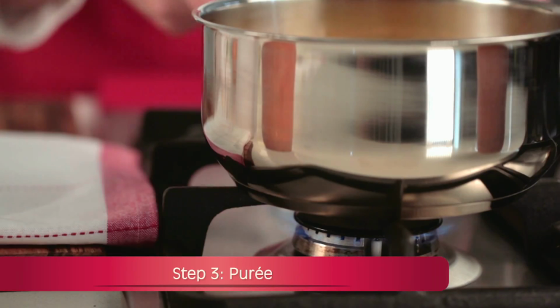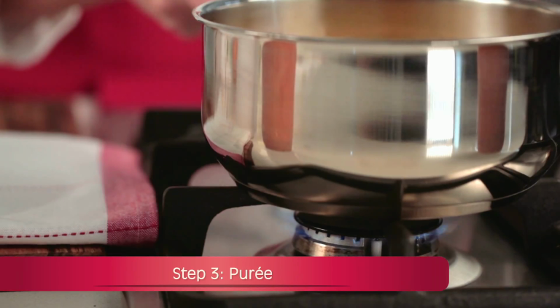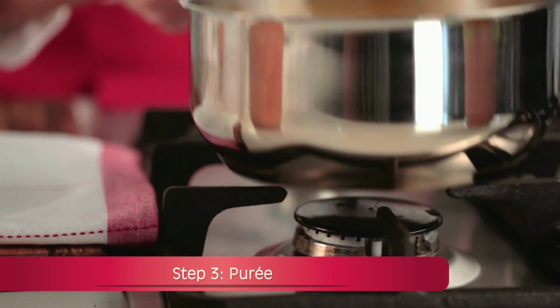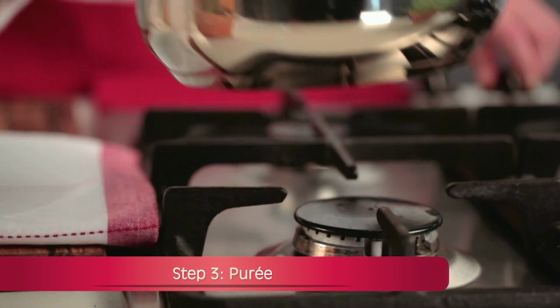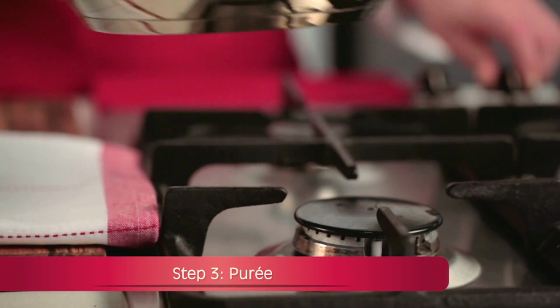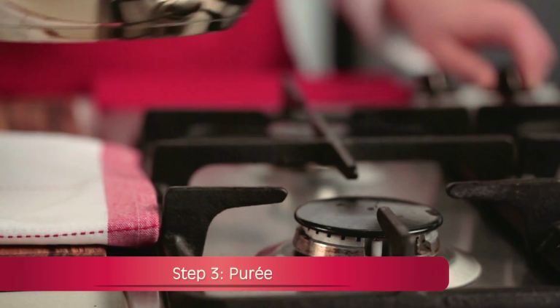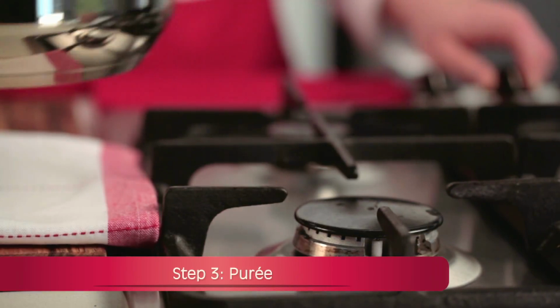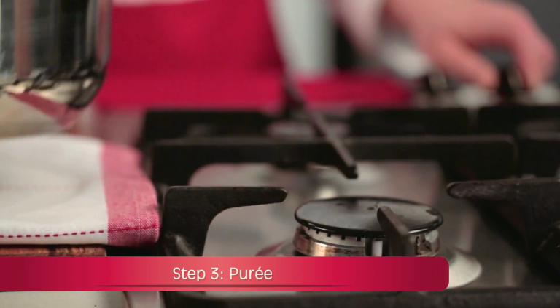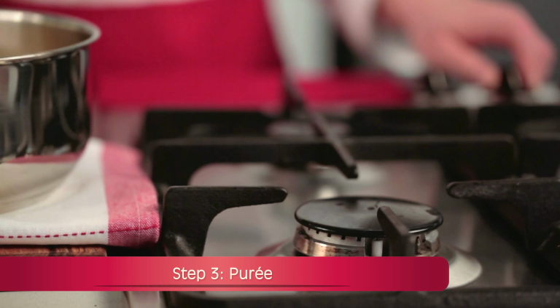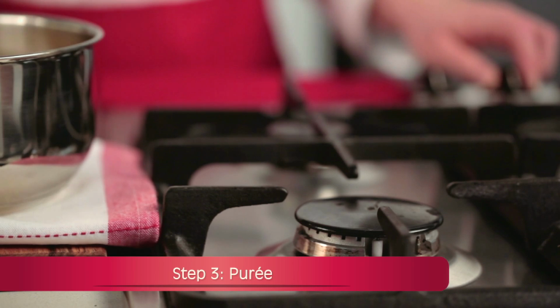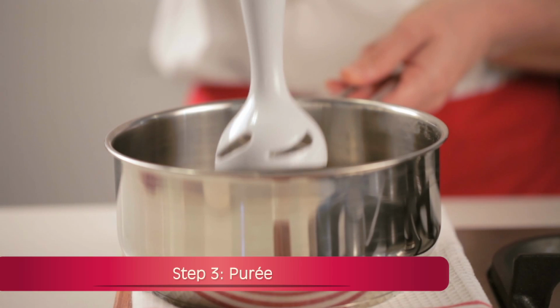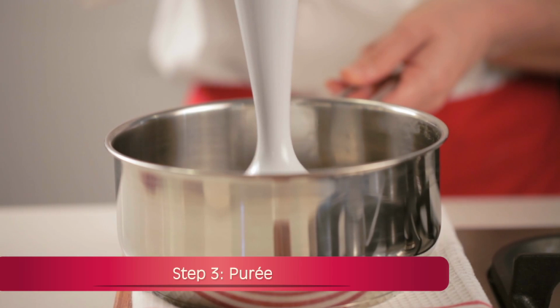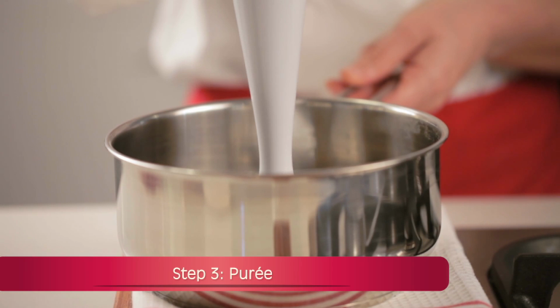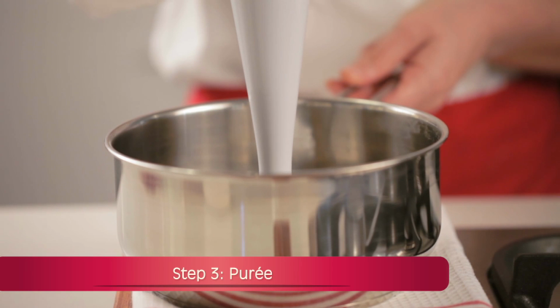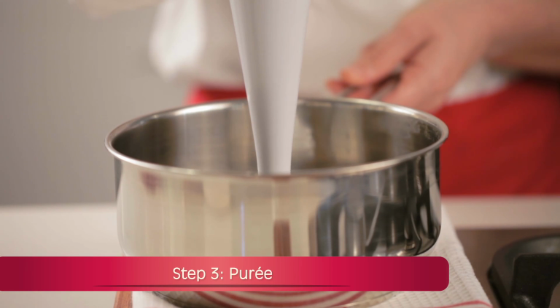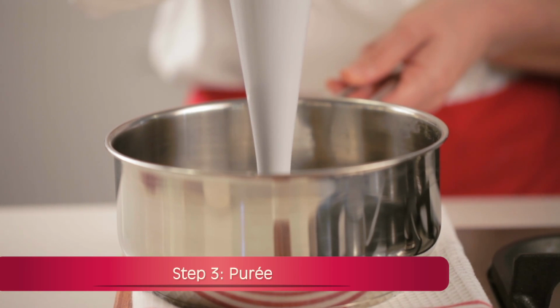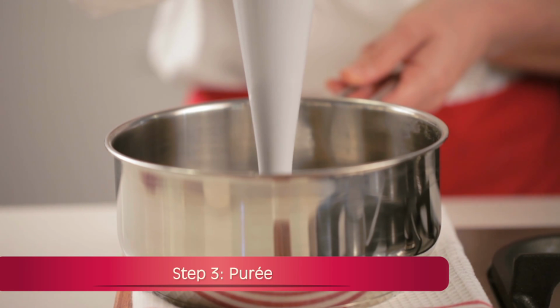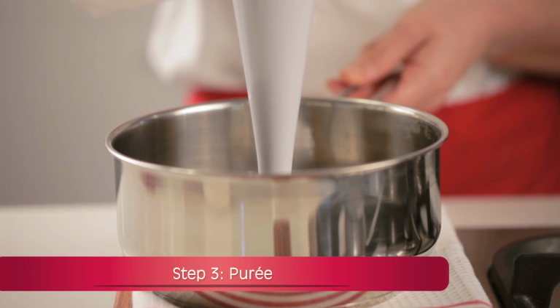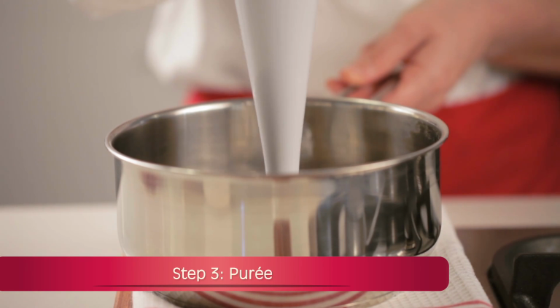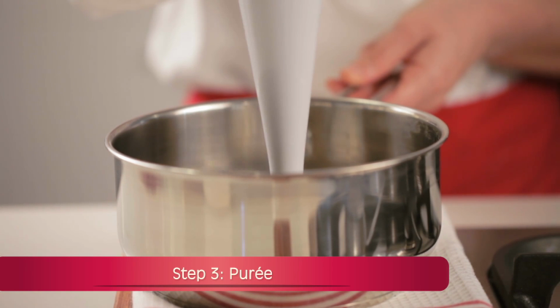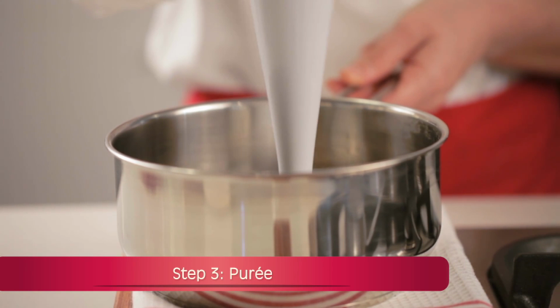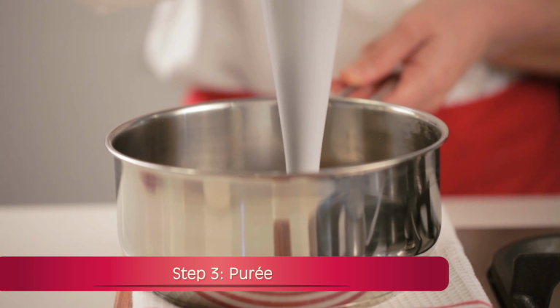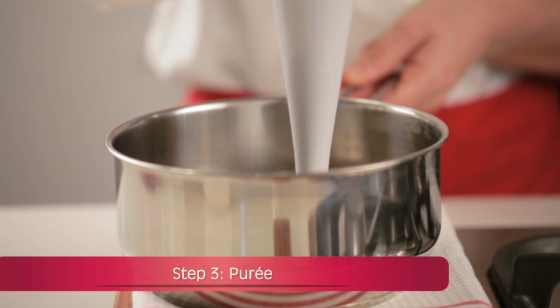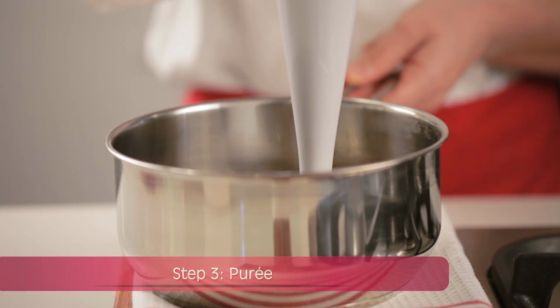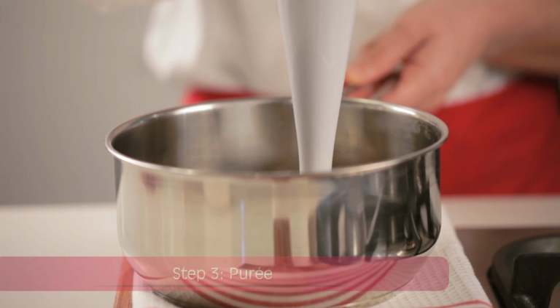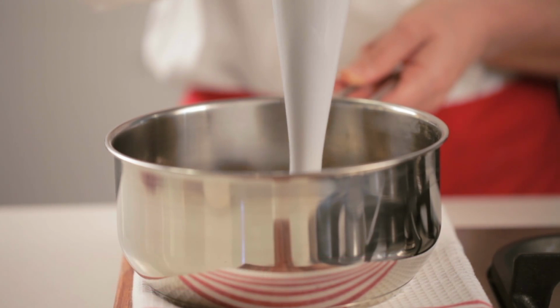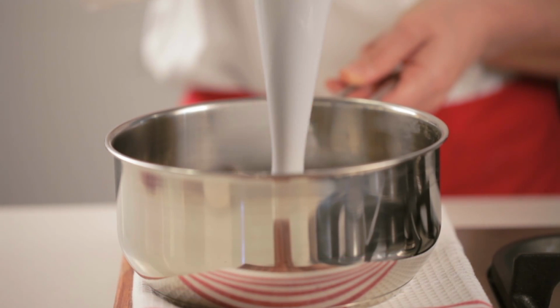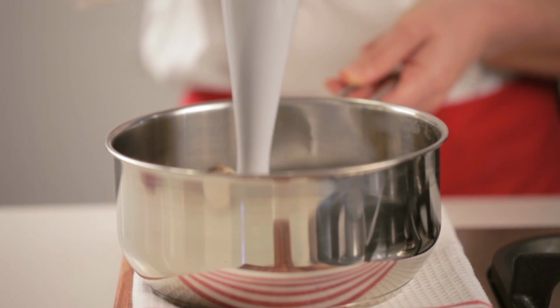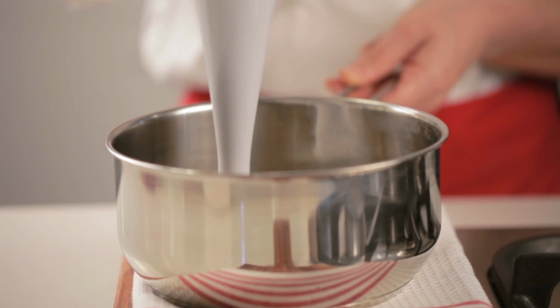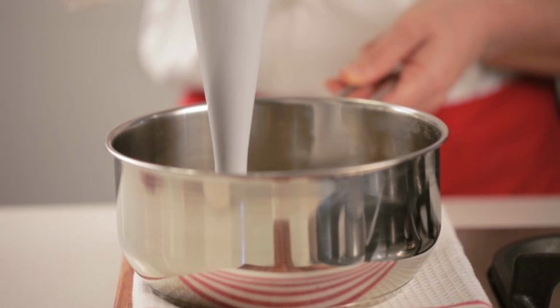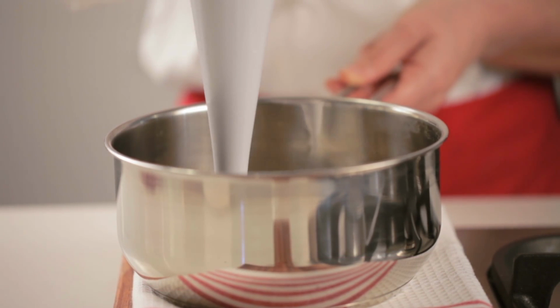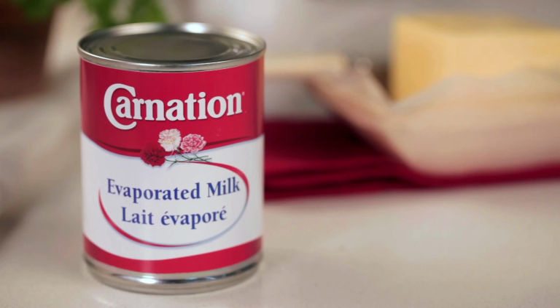Step 3: Remove from the heat and puree the soup using a blender or food processor.